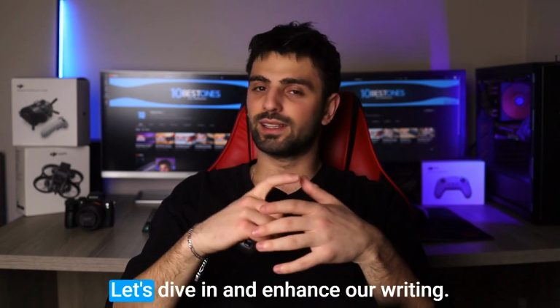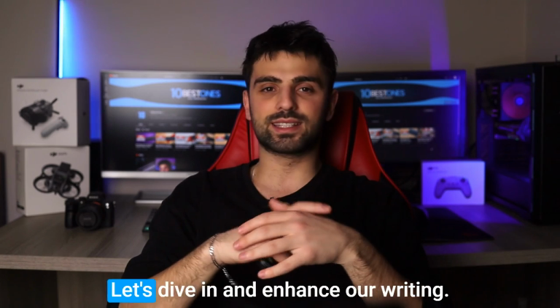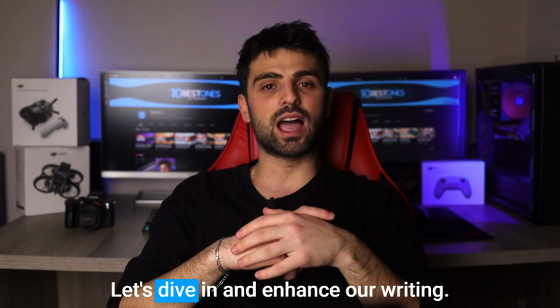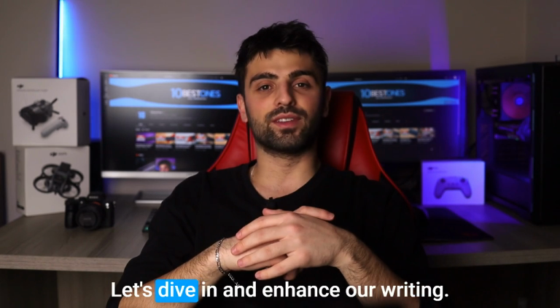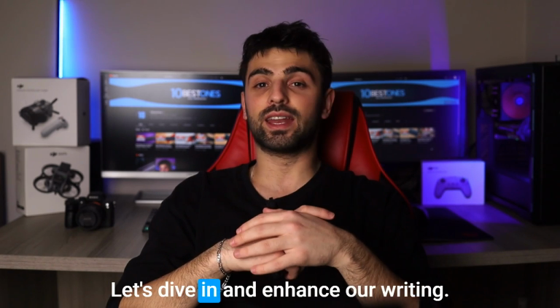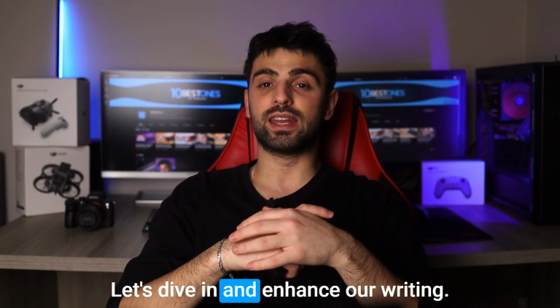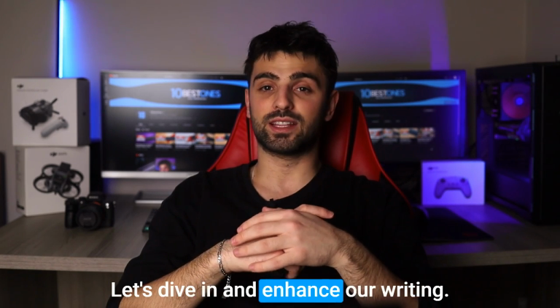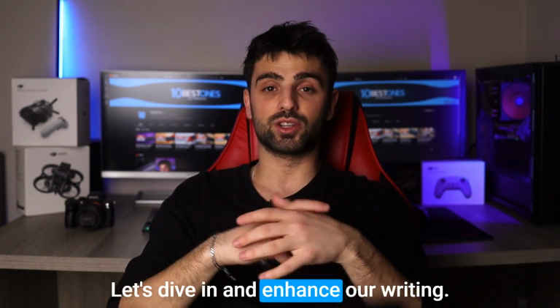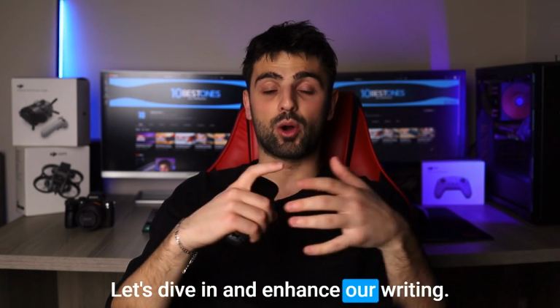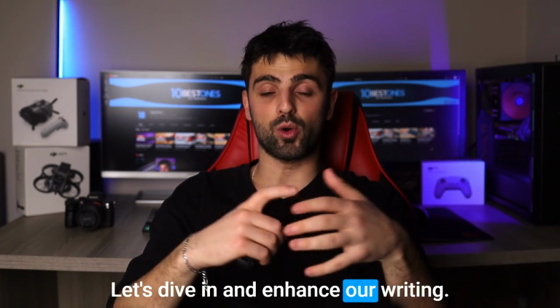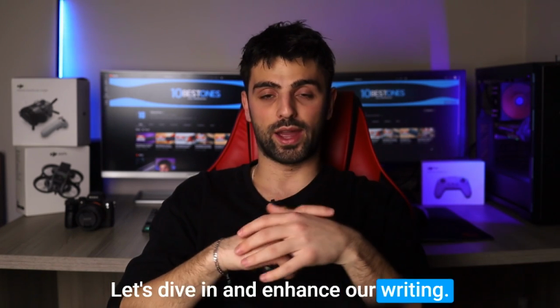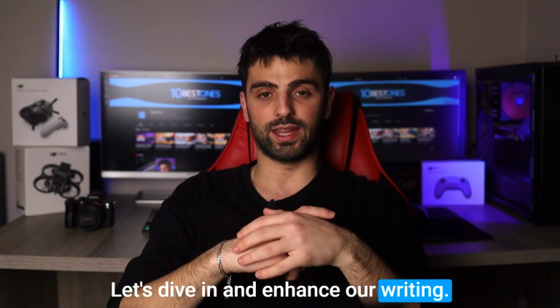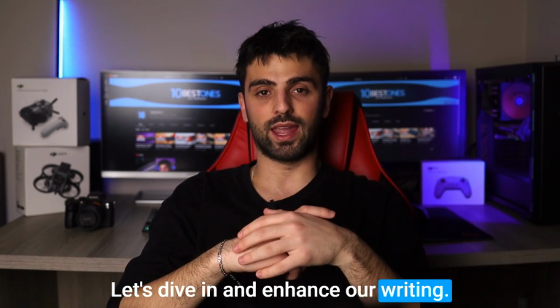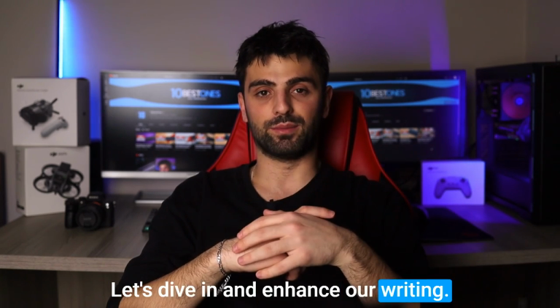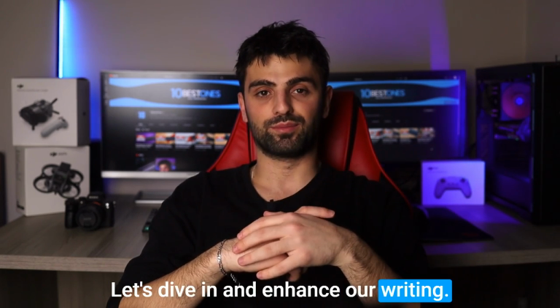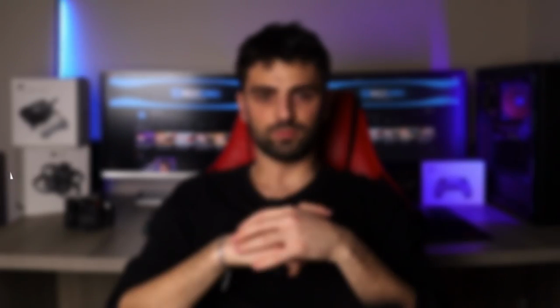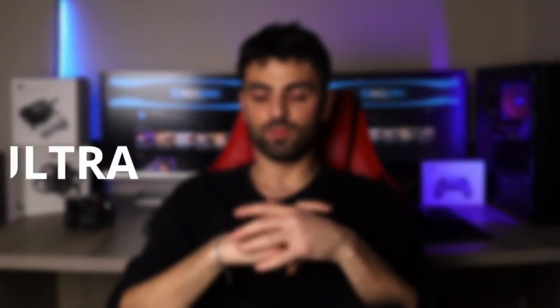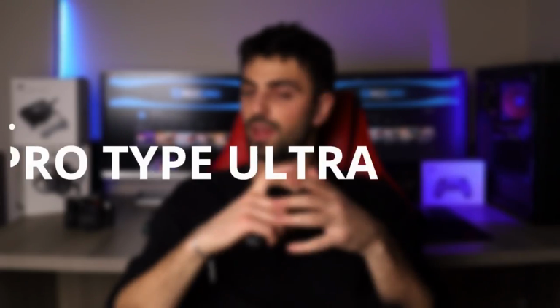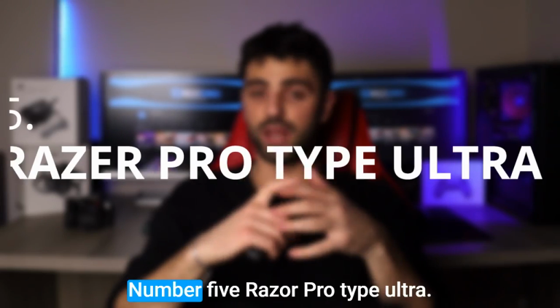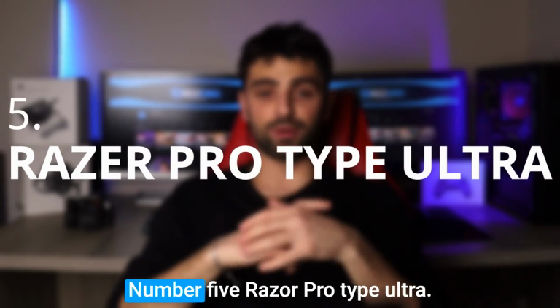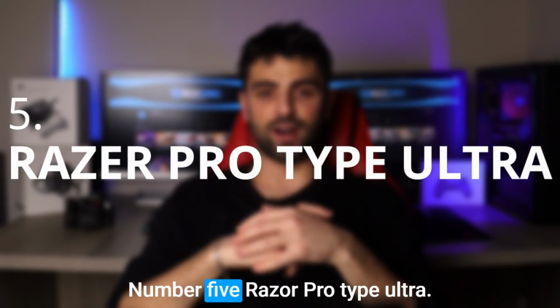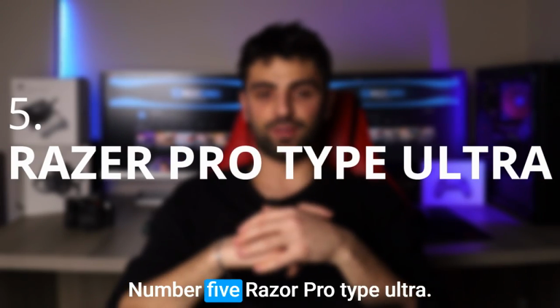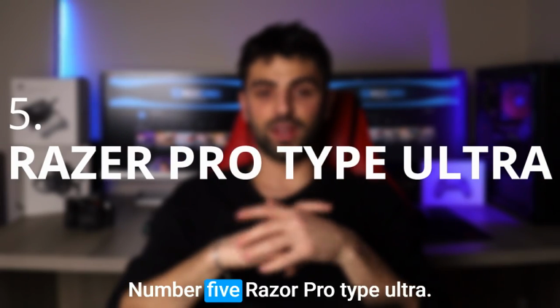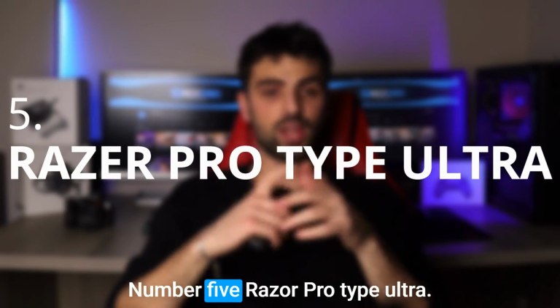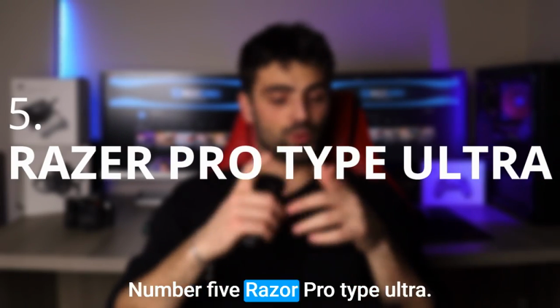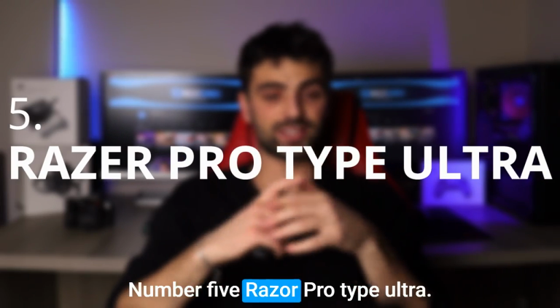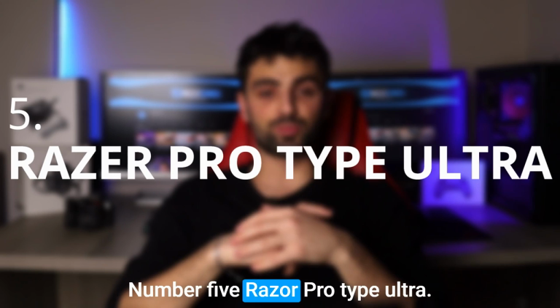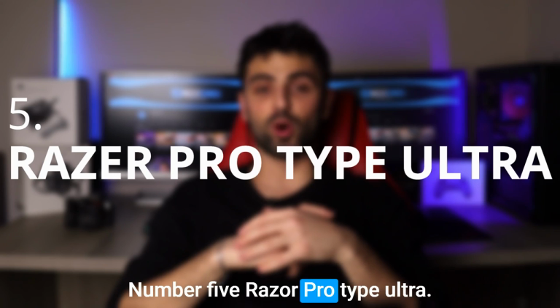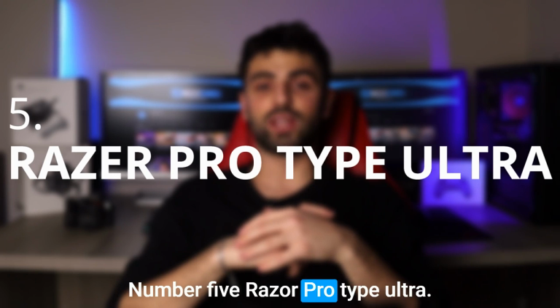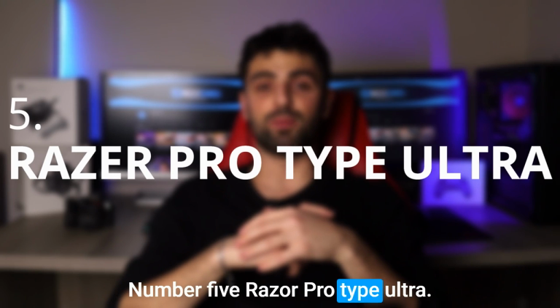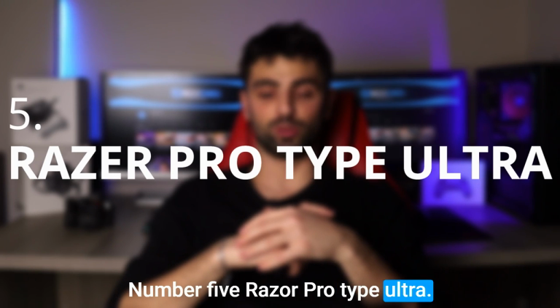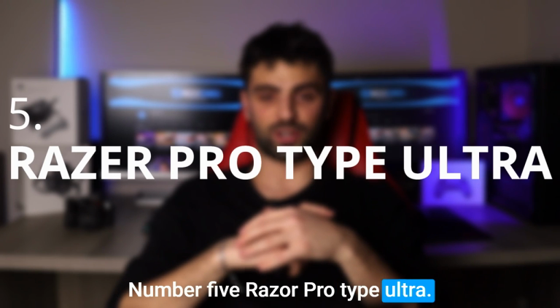Let's dive in and enhance our writing game. Number 5: Razer Pro Type Ultra.